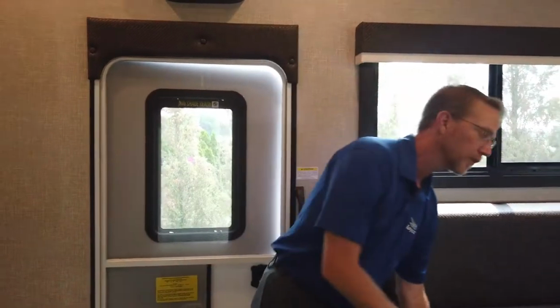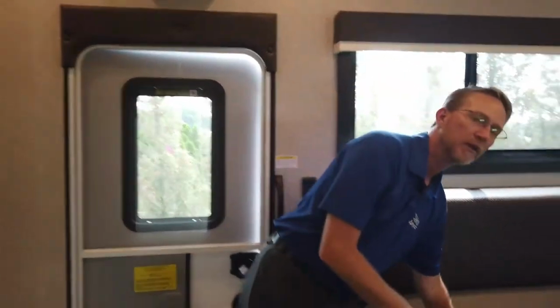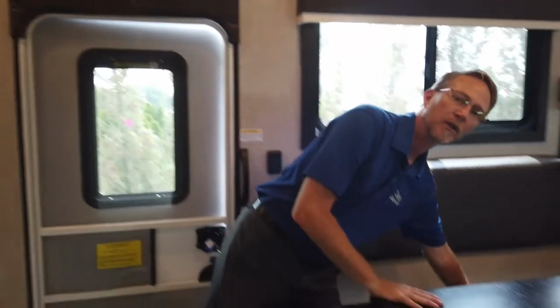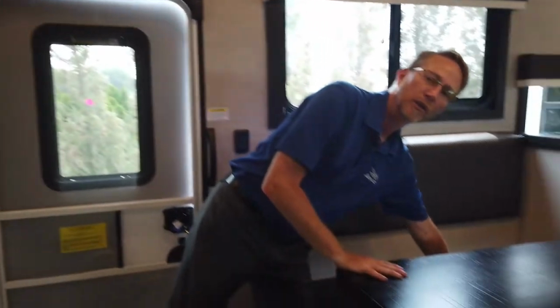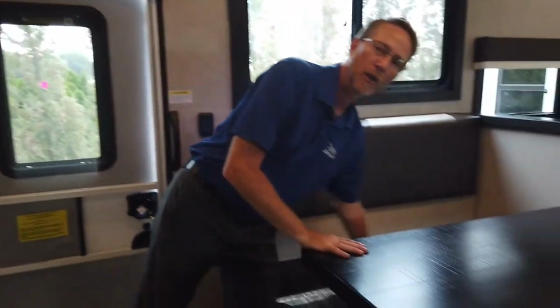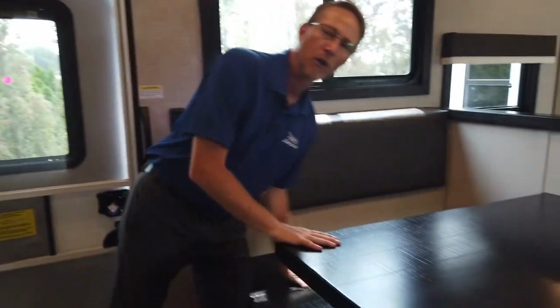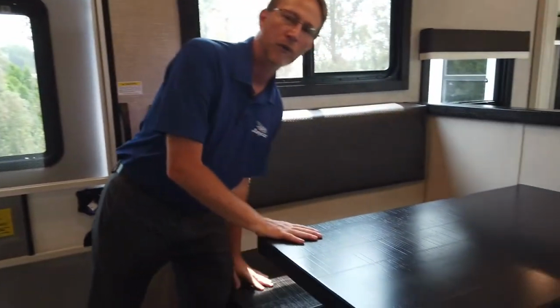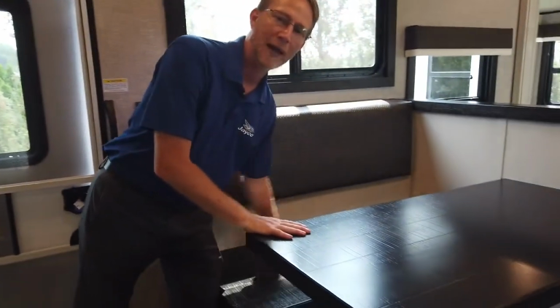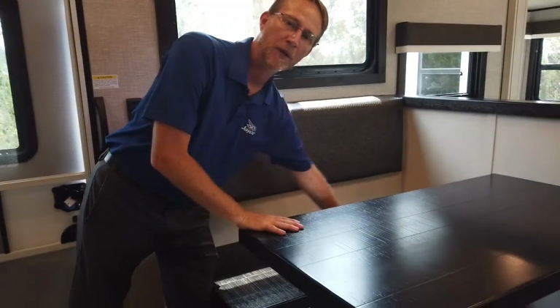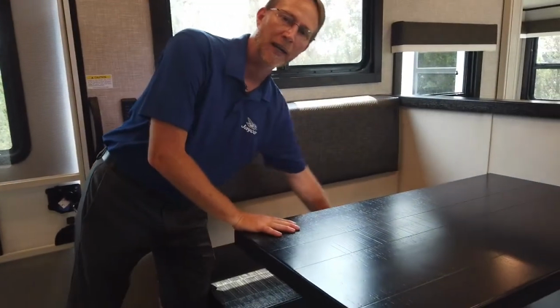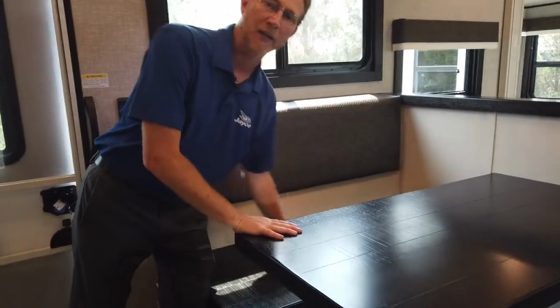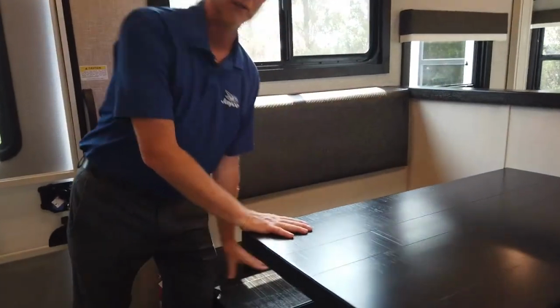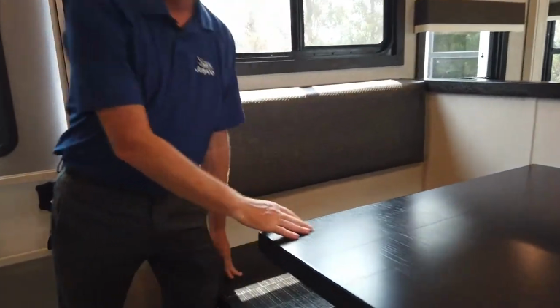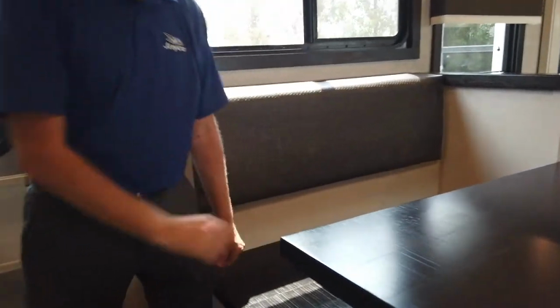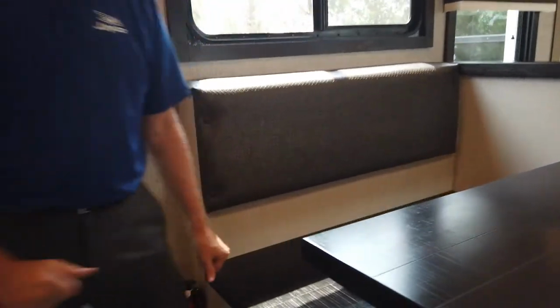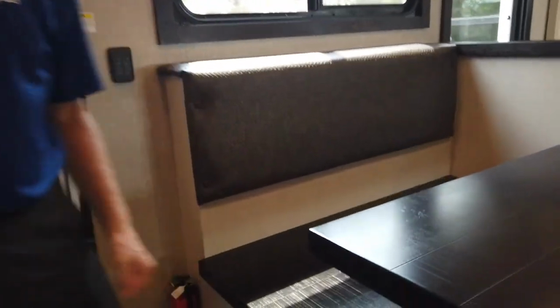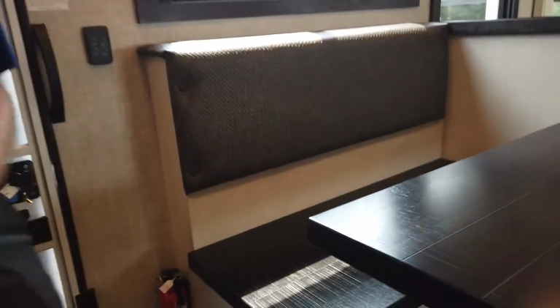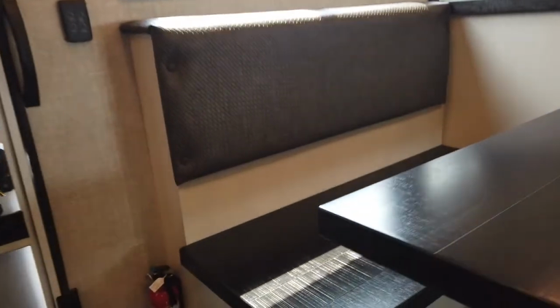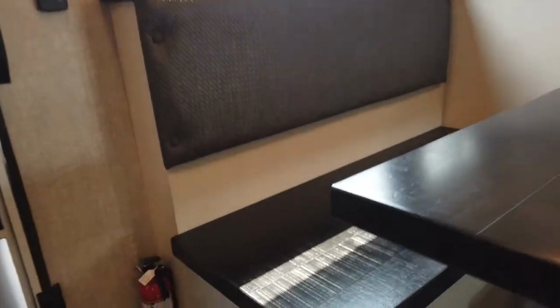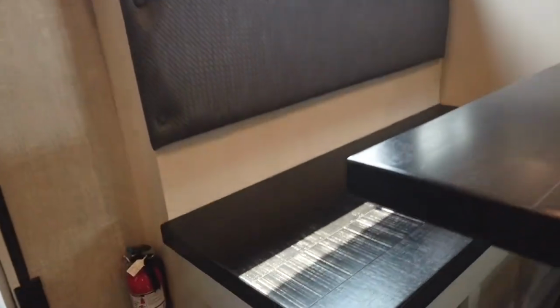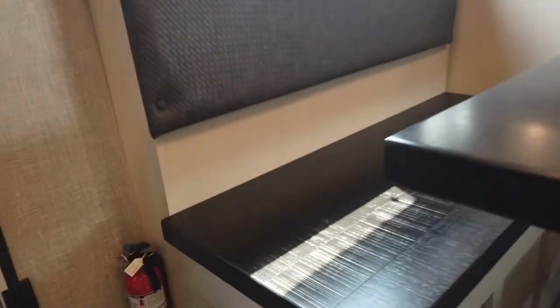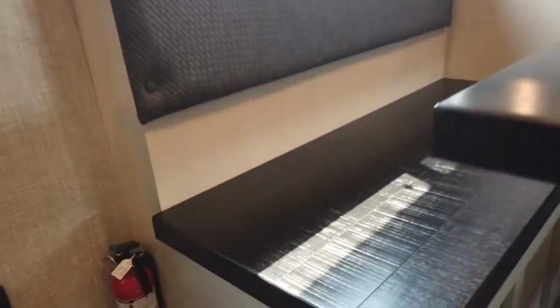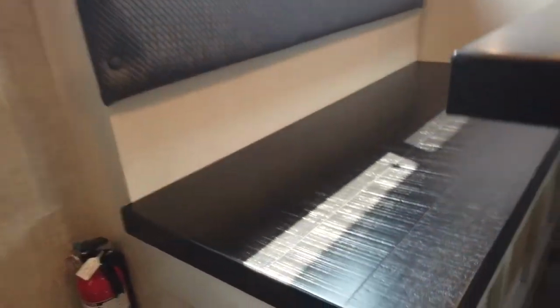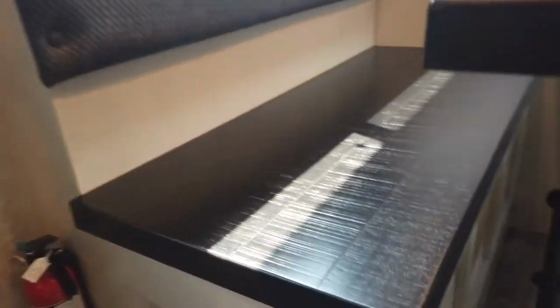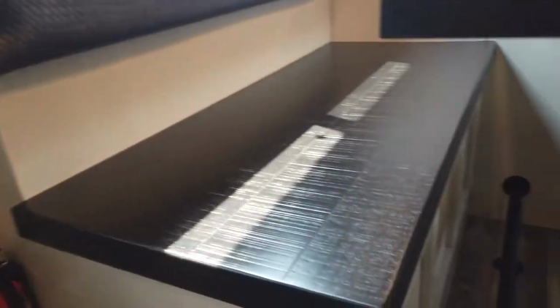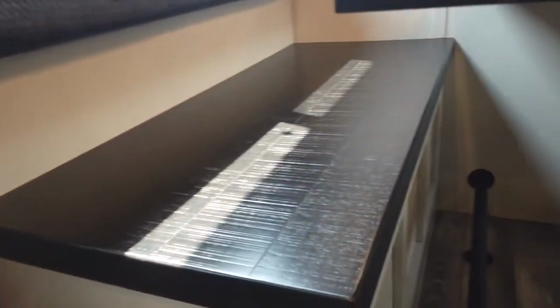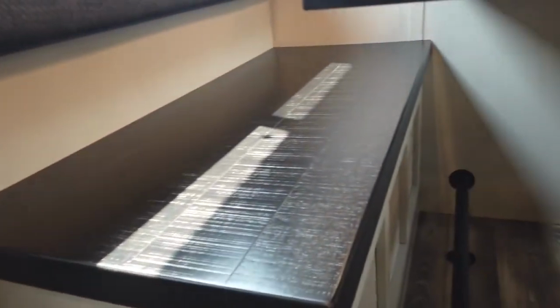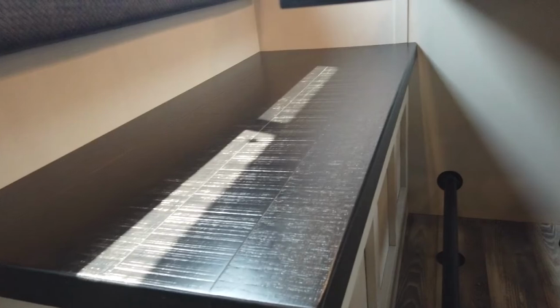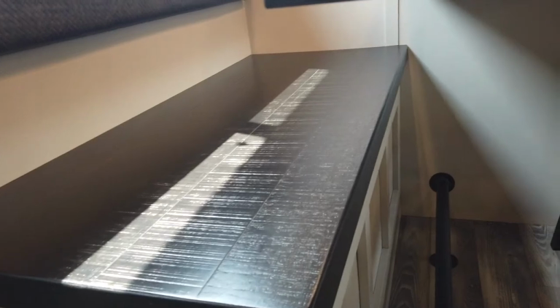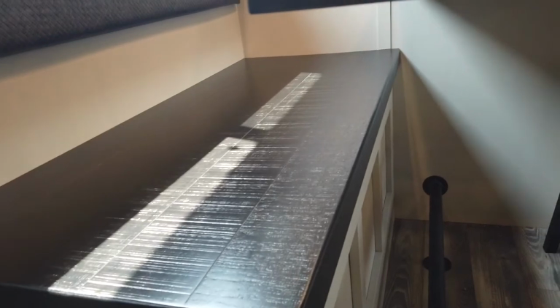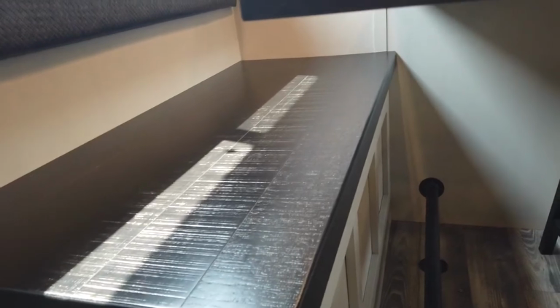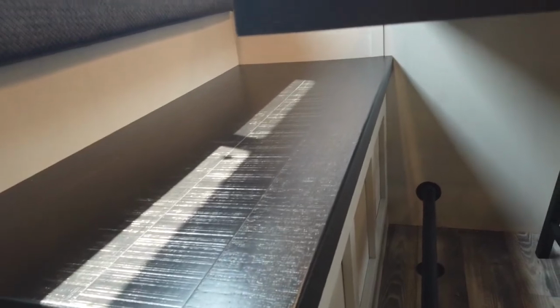No fabric right here — it's just a nice, solid hardwood piece to slide right on in.